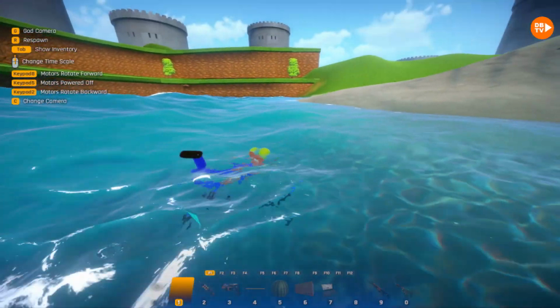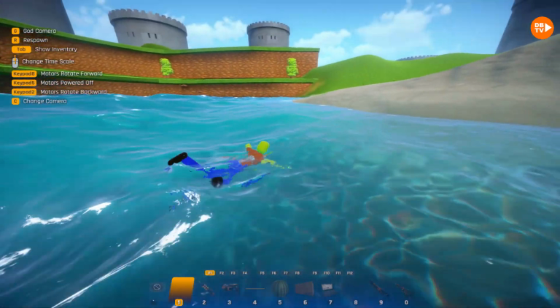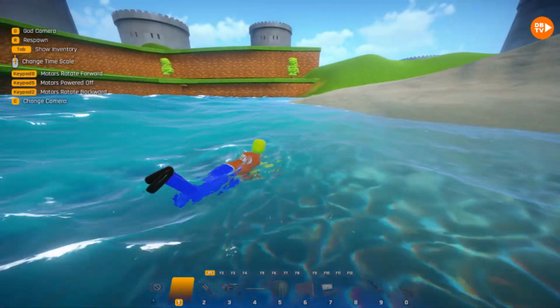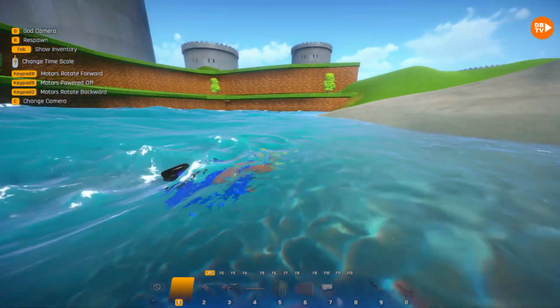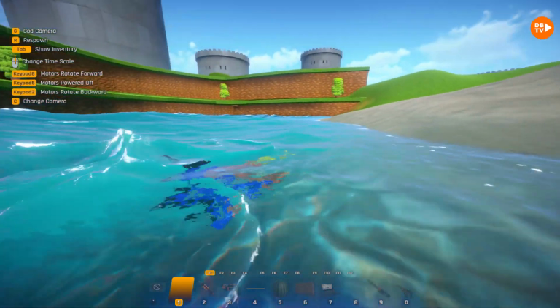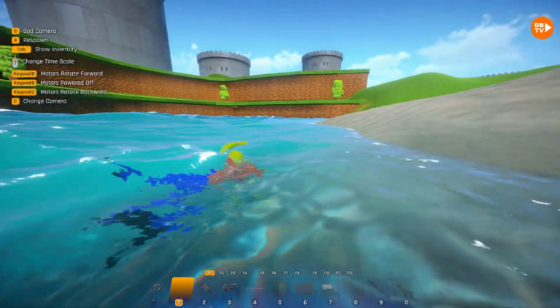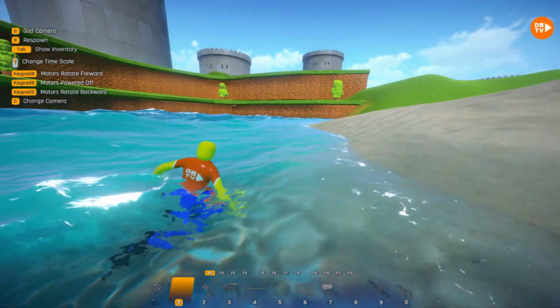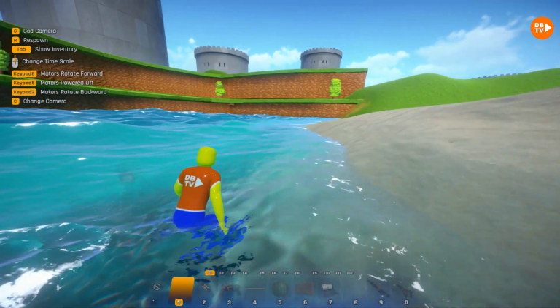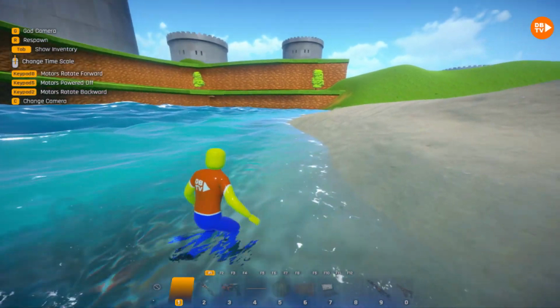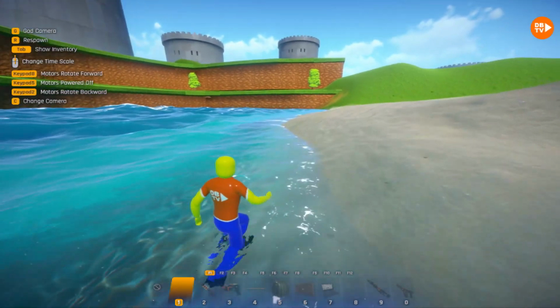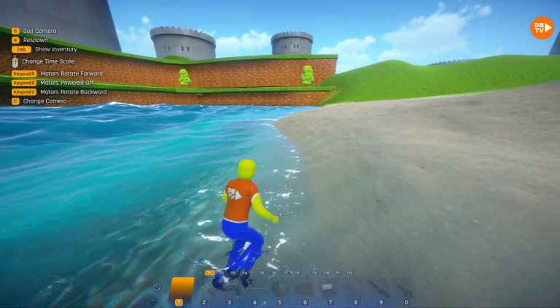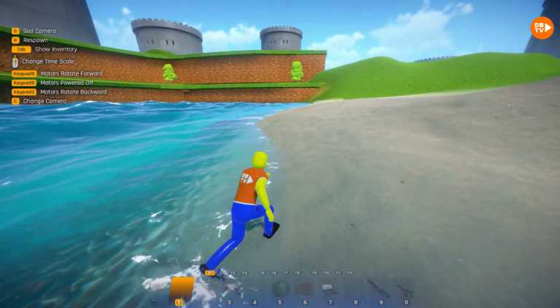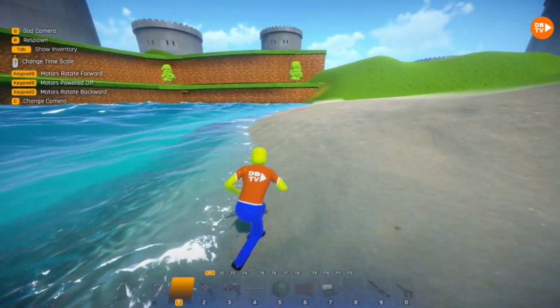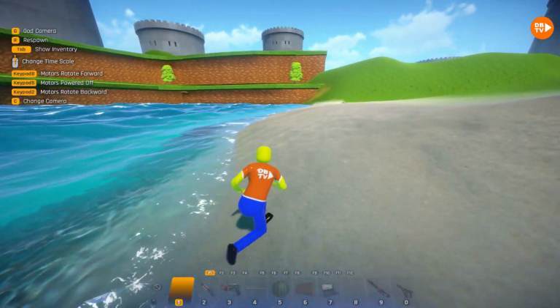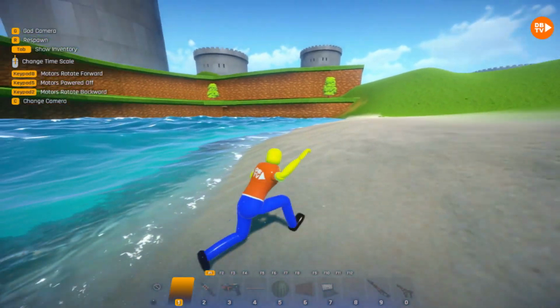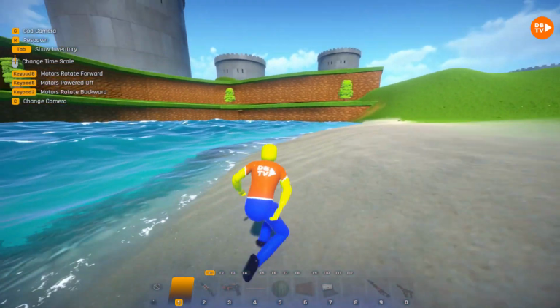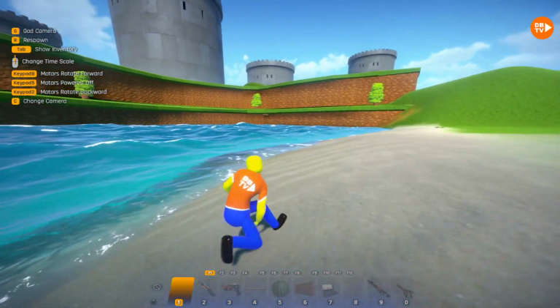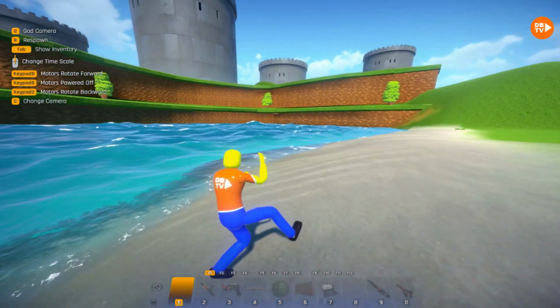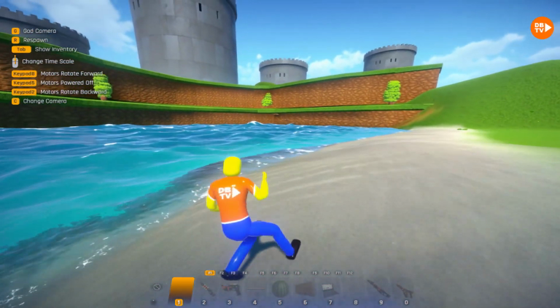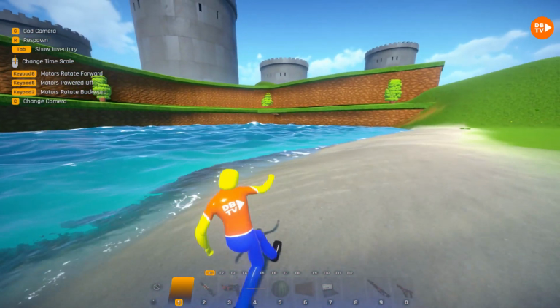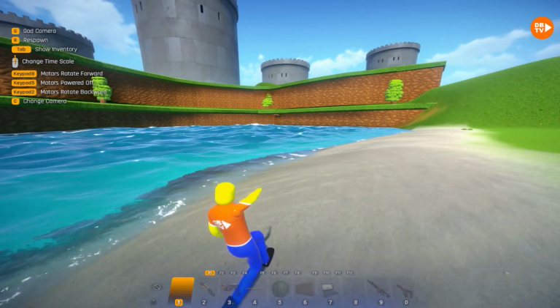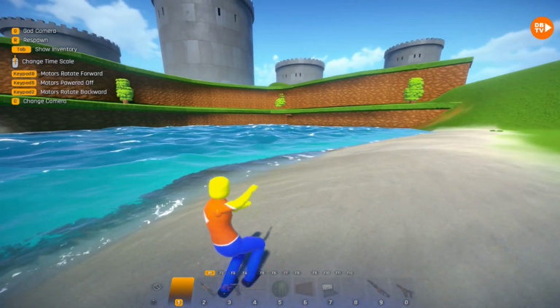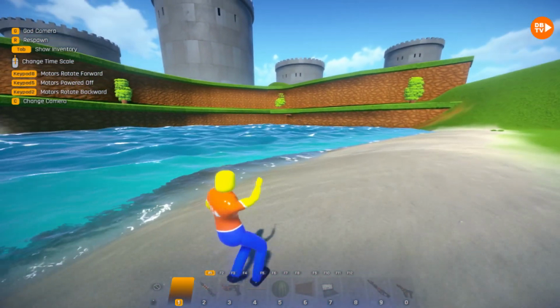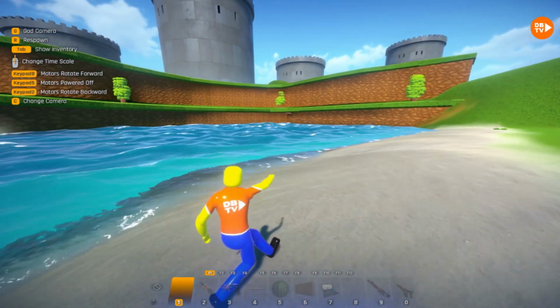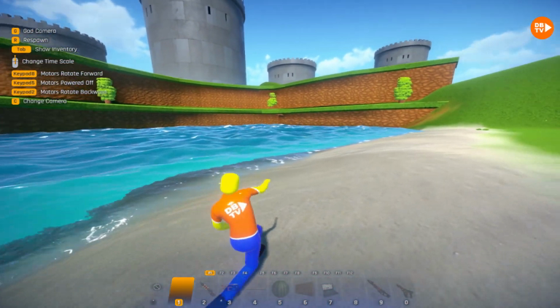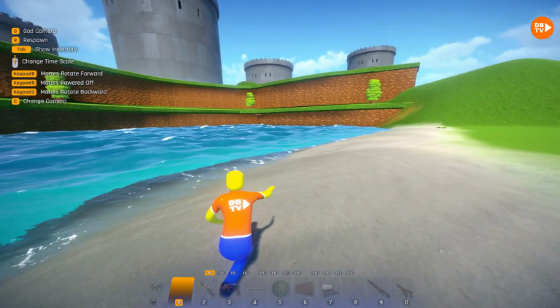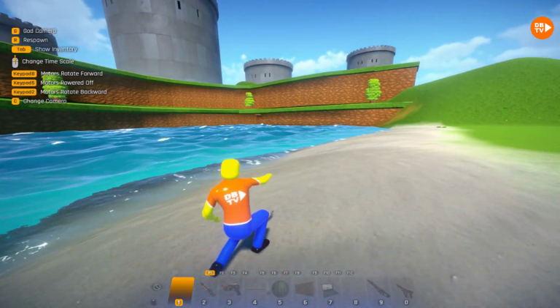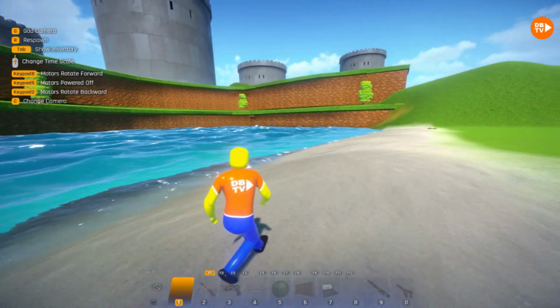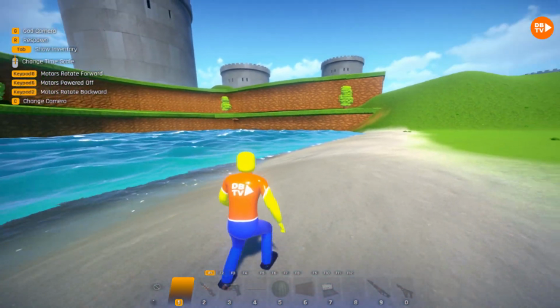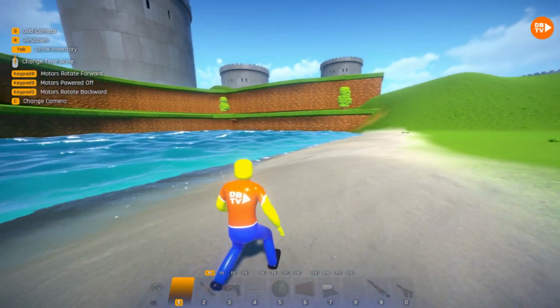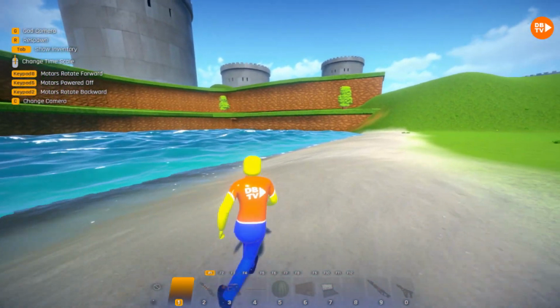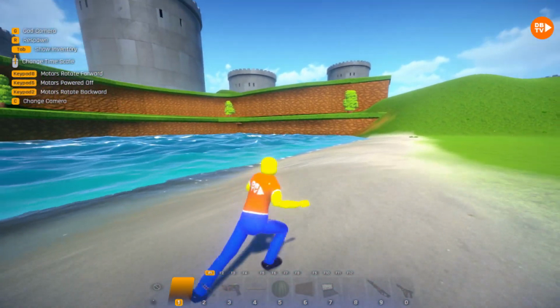Whoa, and also we have another cool thing over here. It's actually a whirlpool and let's go.